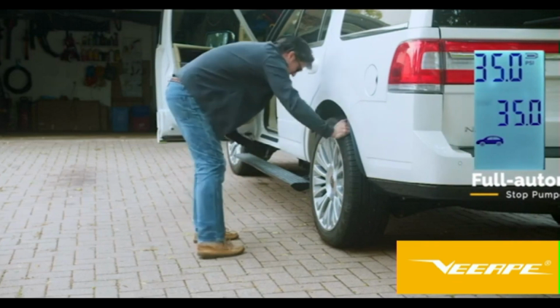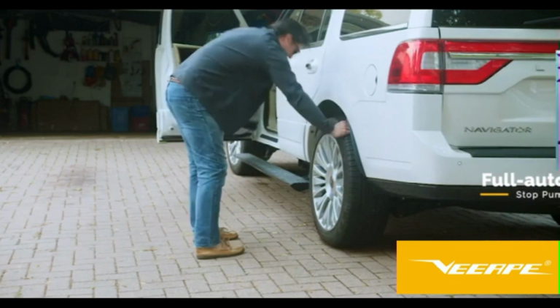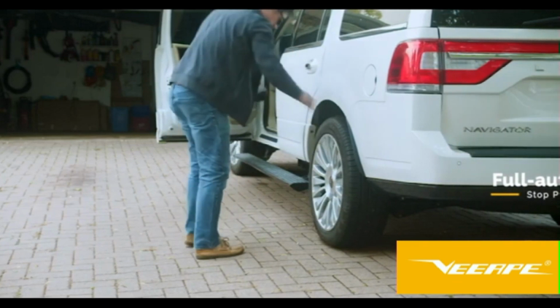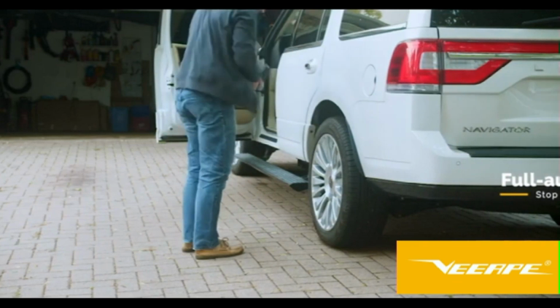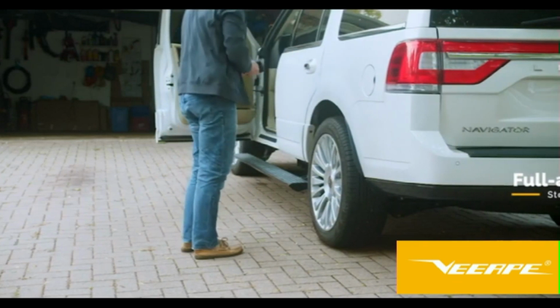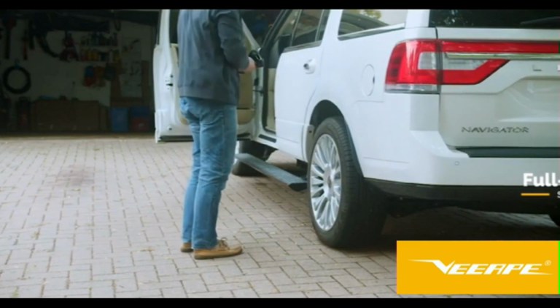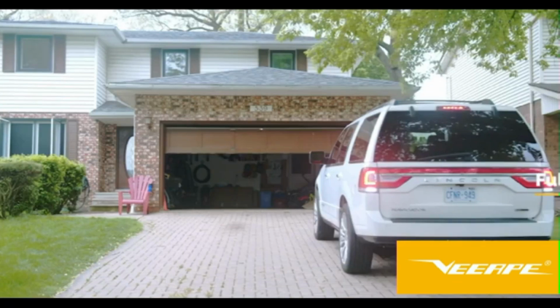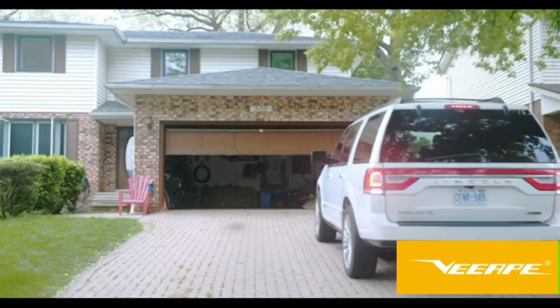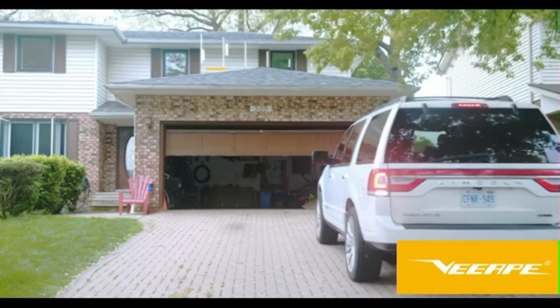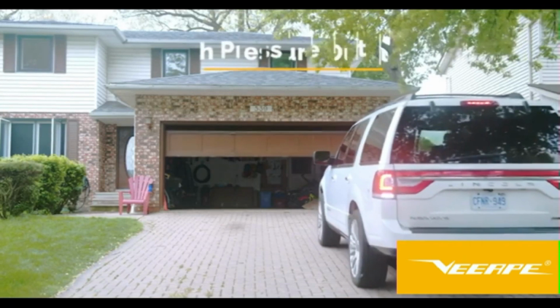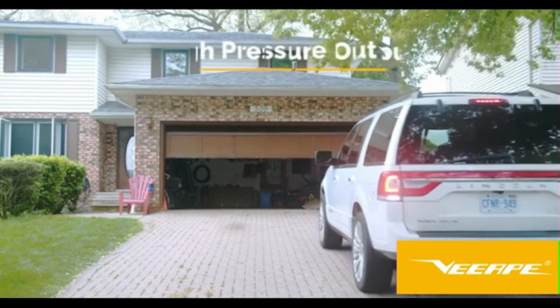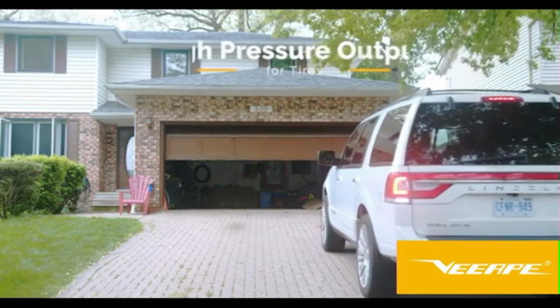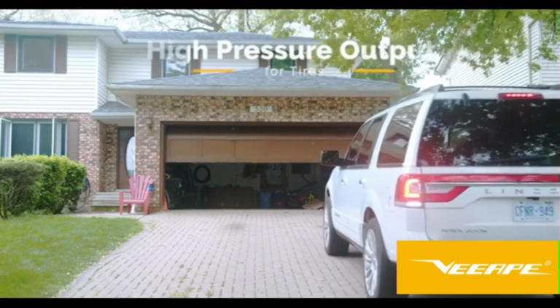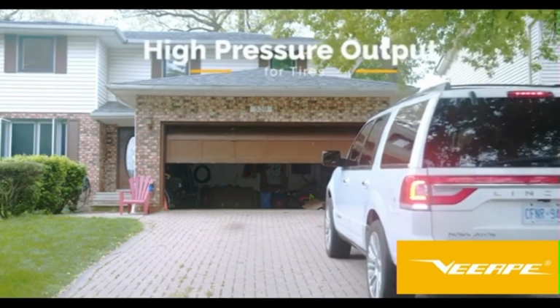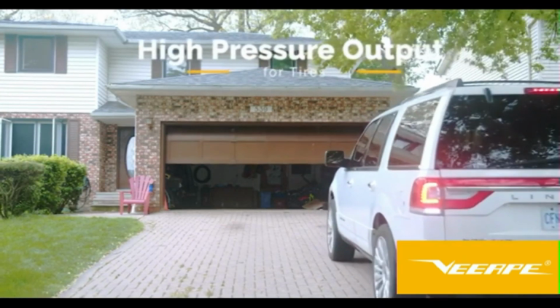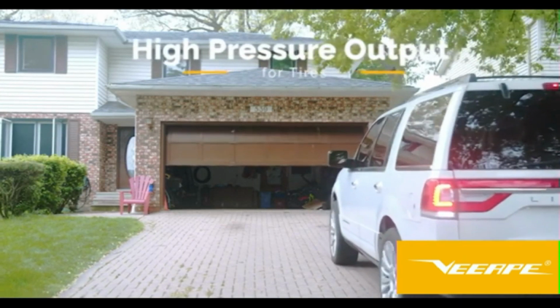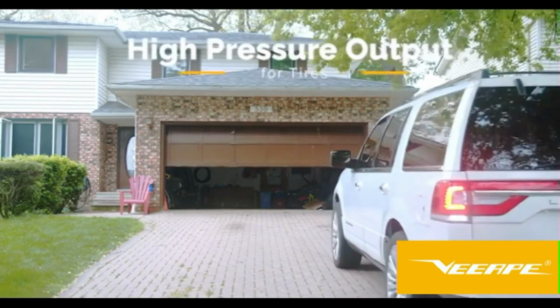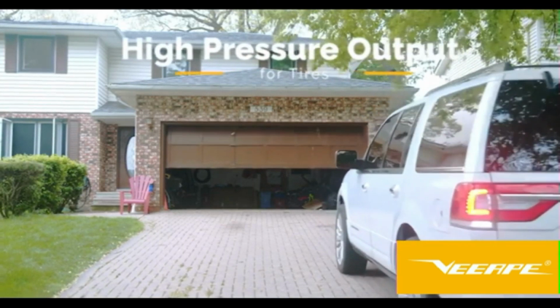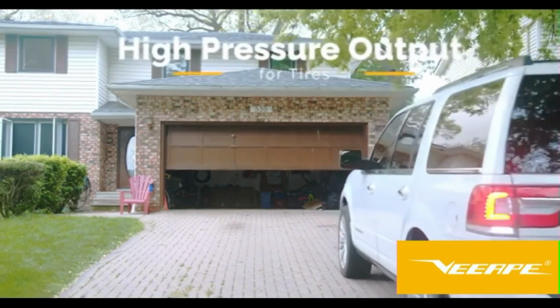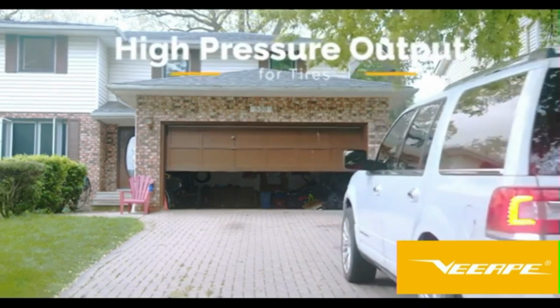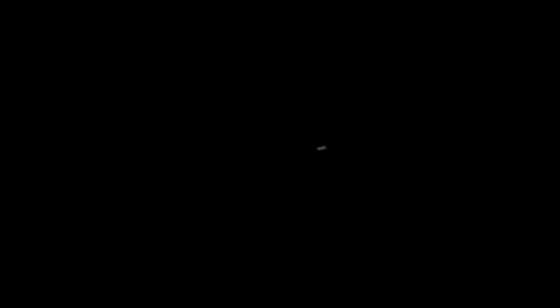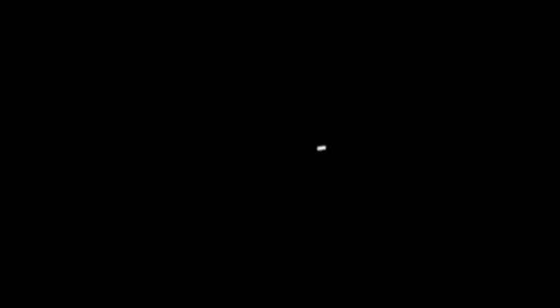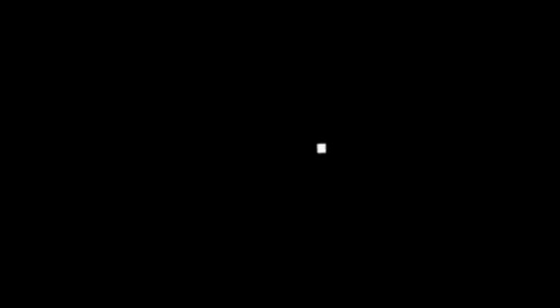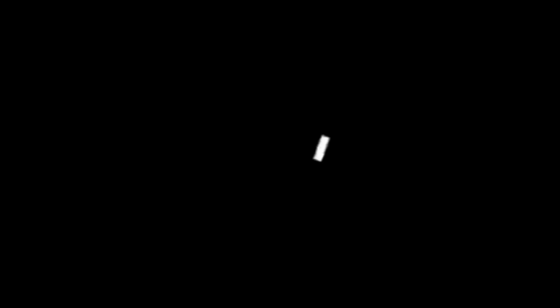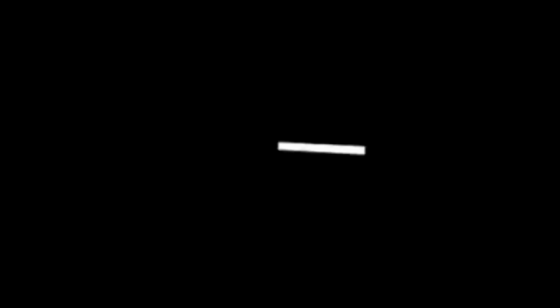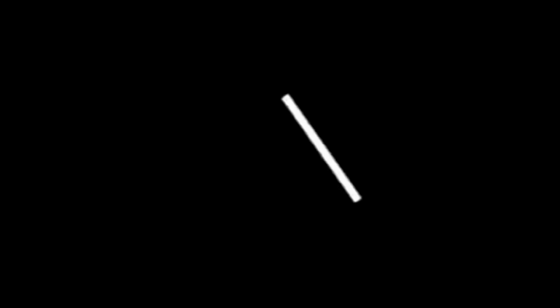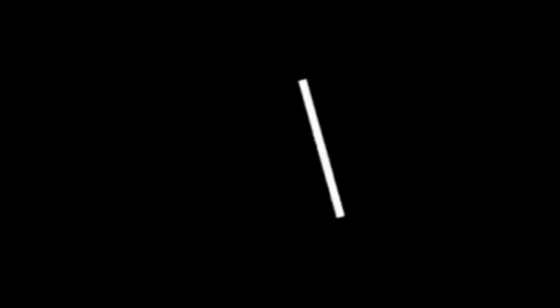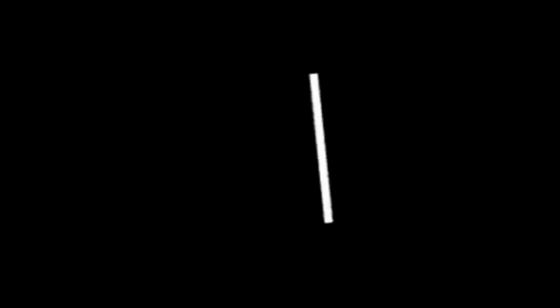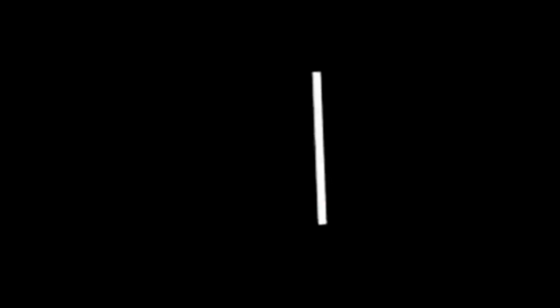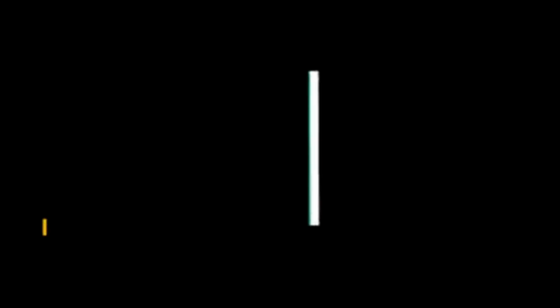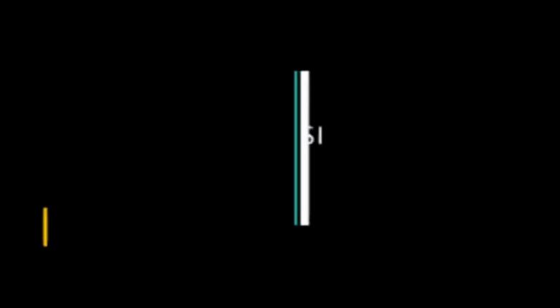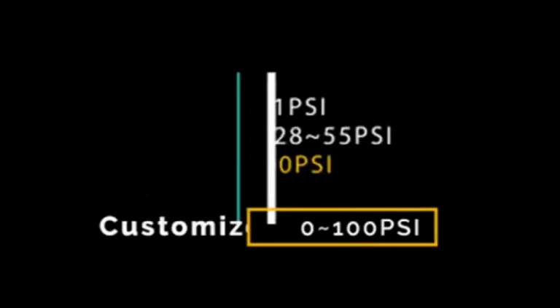Now's the time to get high-pressure output for any air pumping need on the go. The AP2 Smart Air Pump.